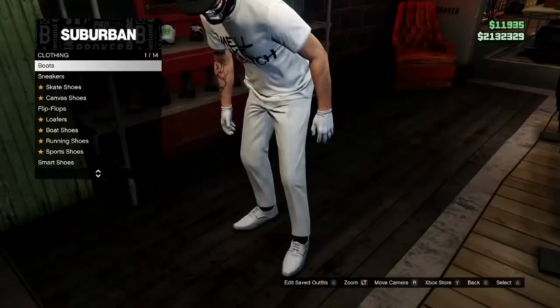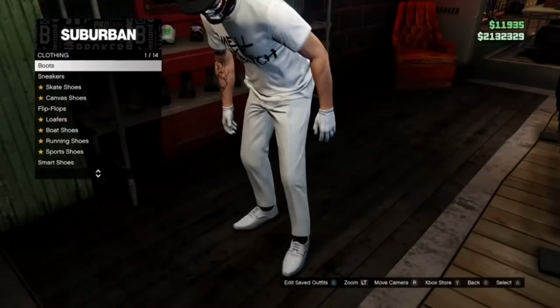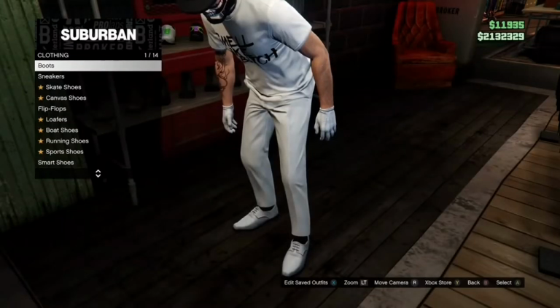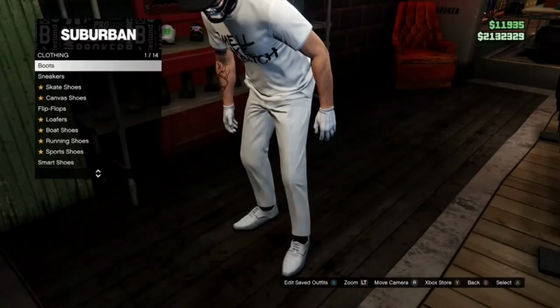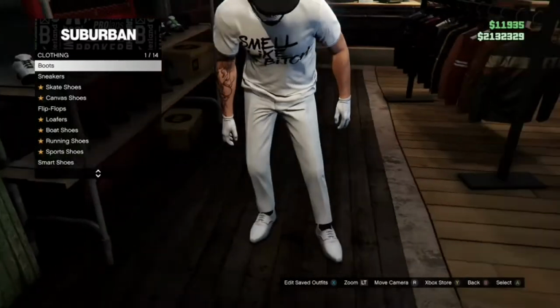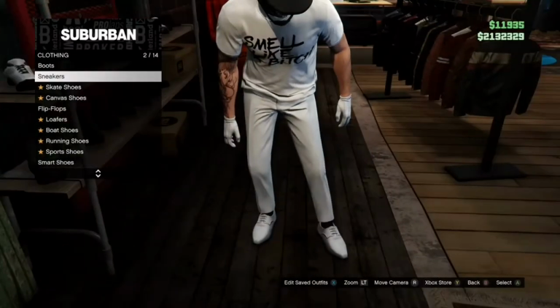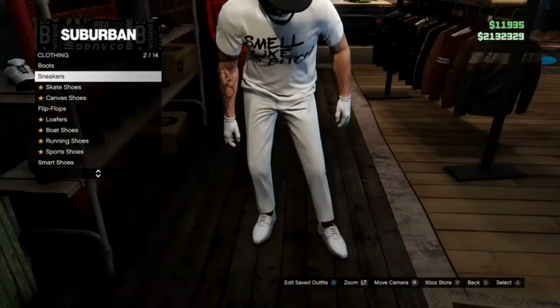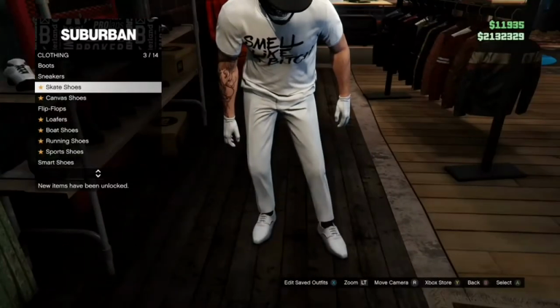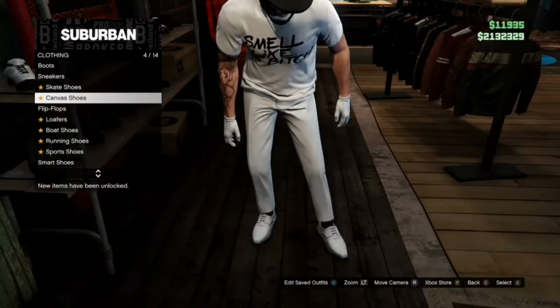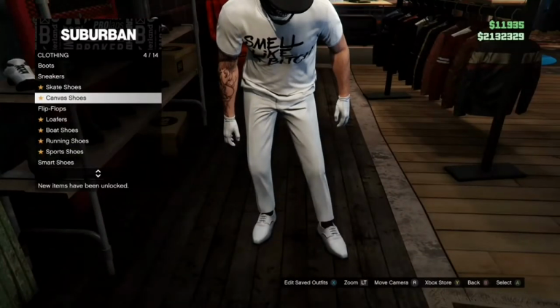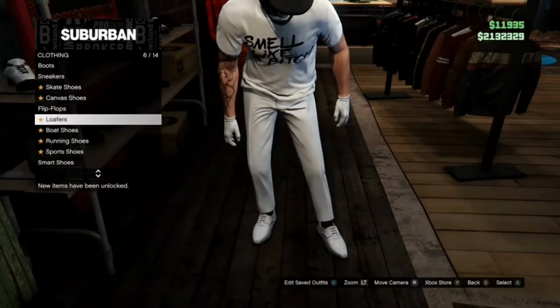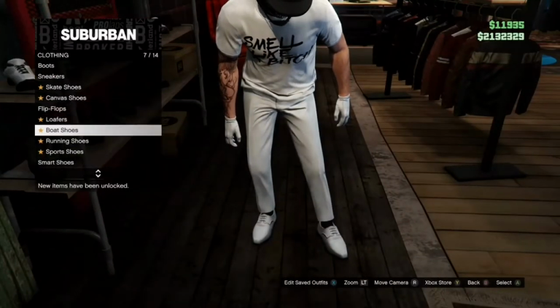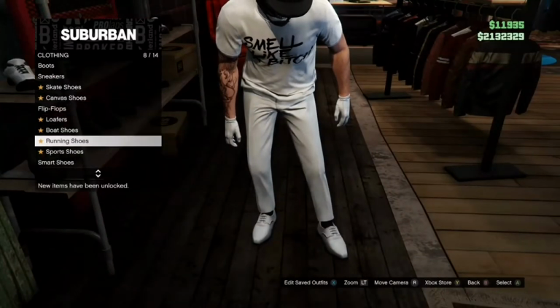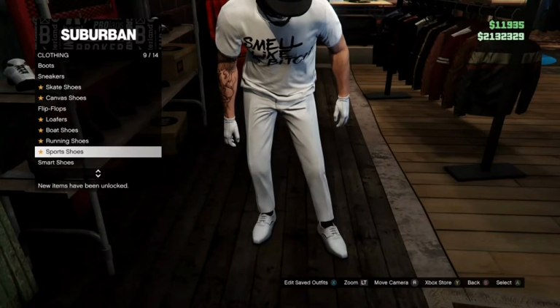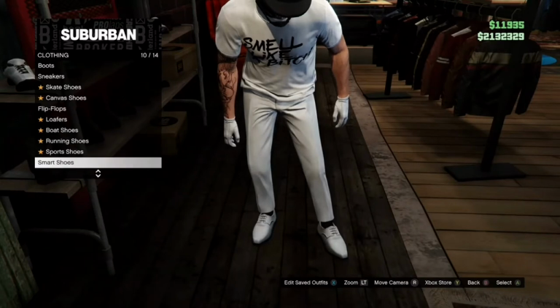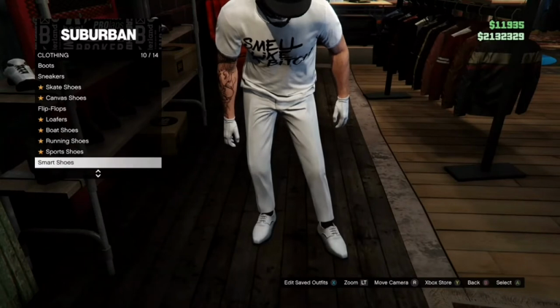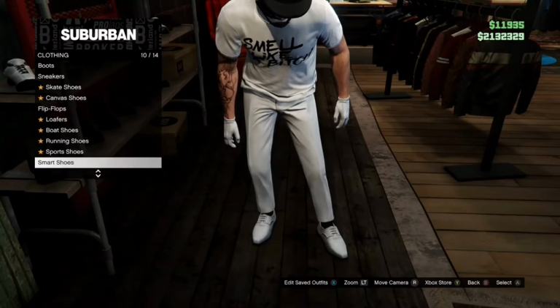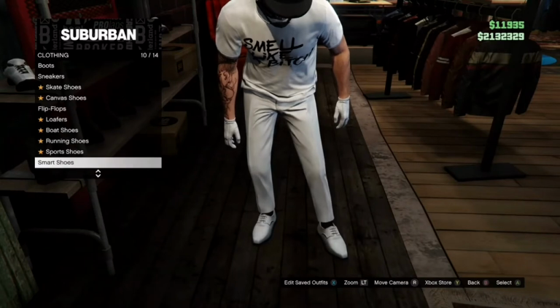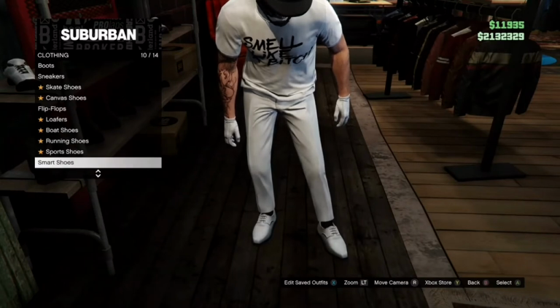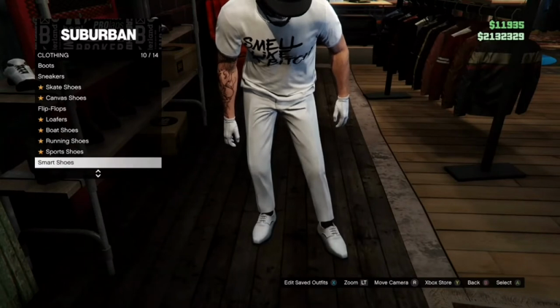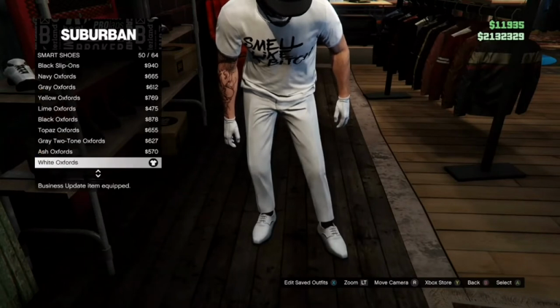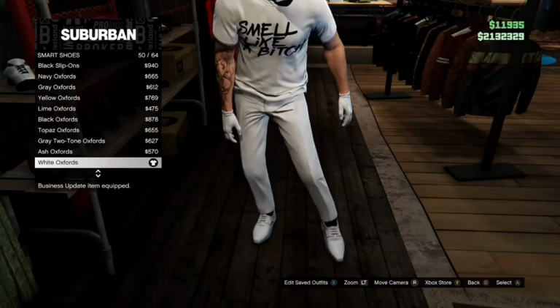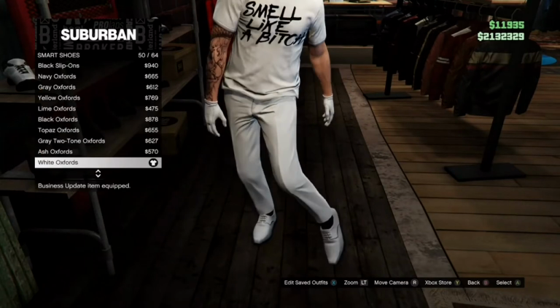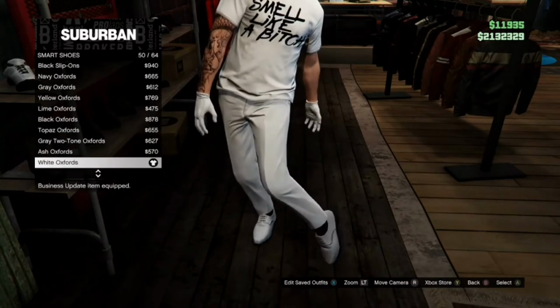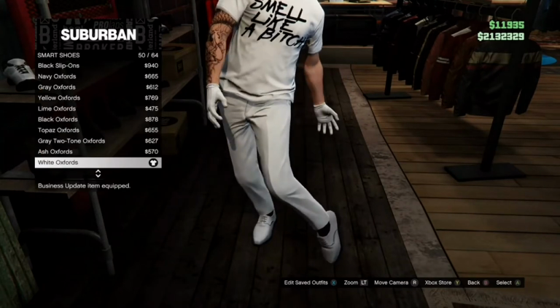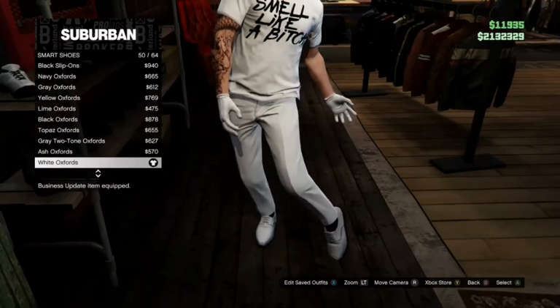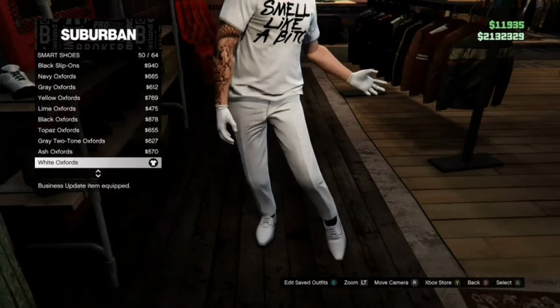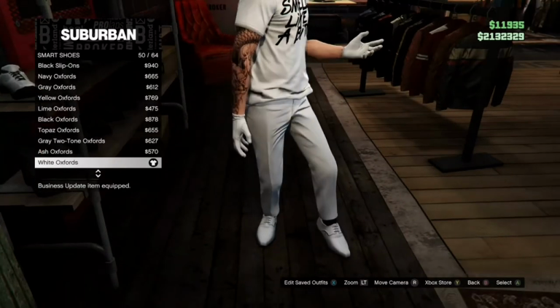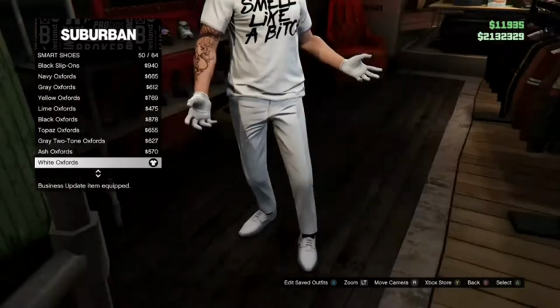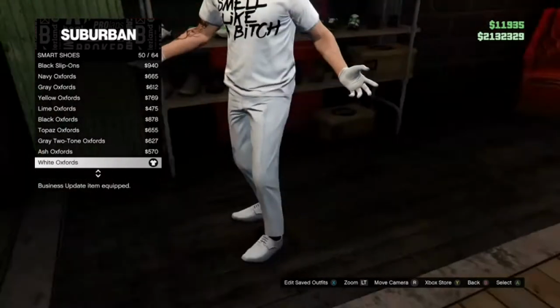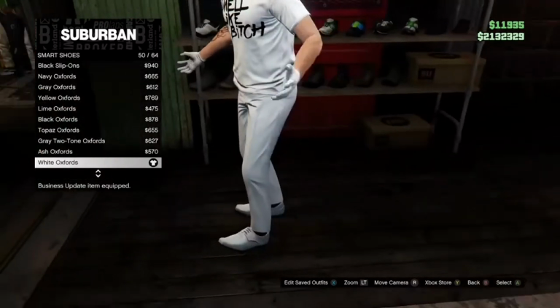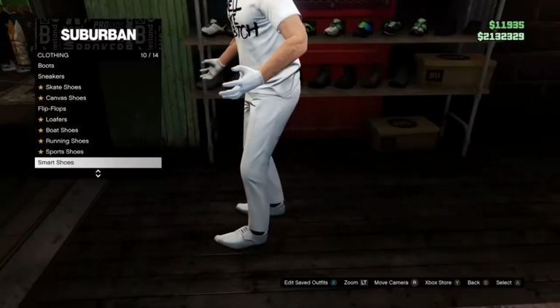You can equip whatever shoes you want, but for these trousers you want to go to smart shoes. You want to equip number 50, which is the white oxfords.